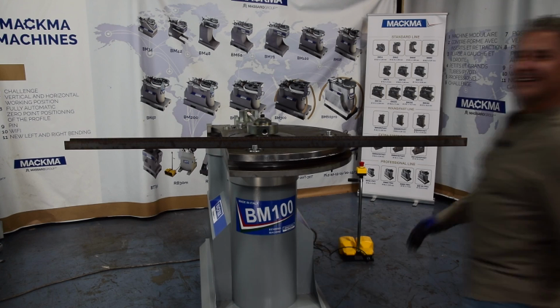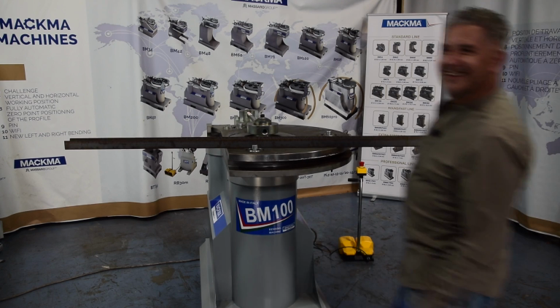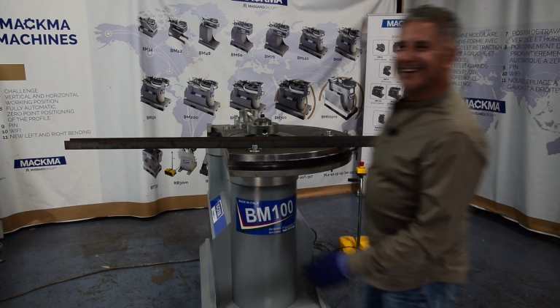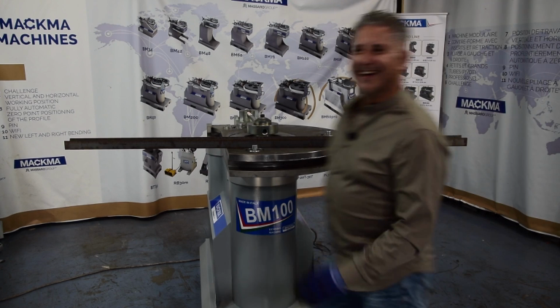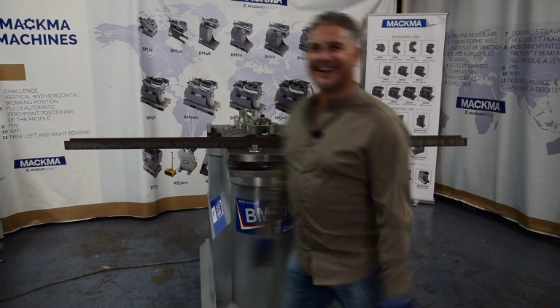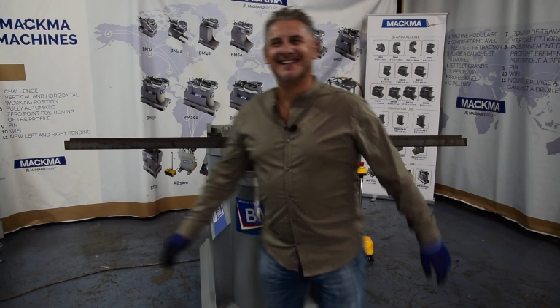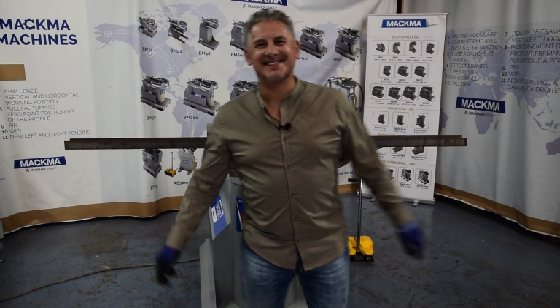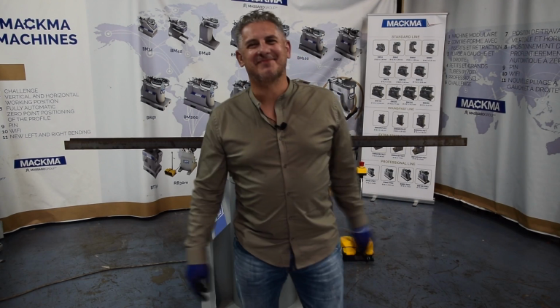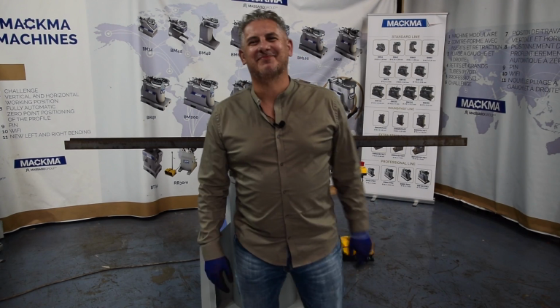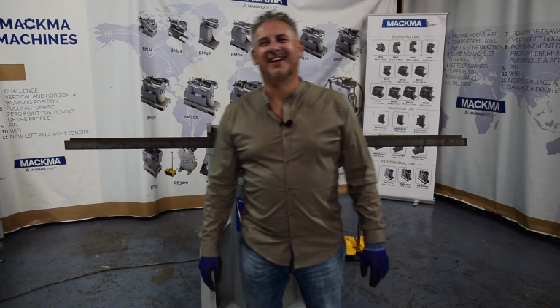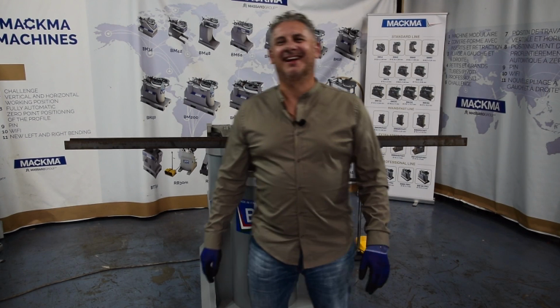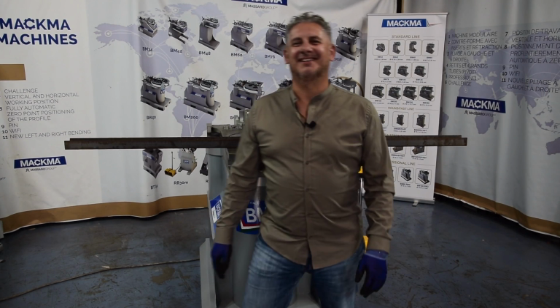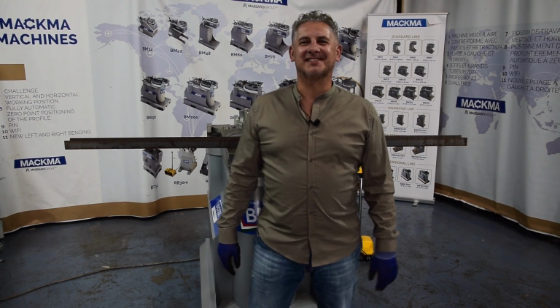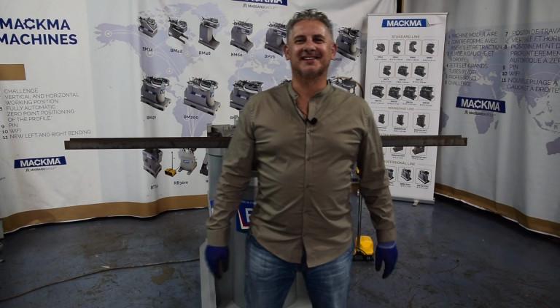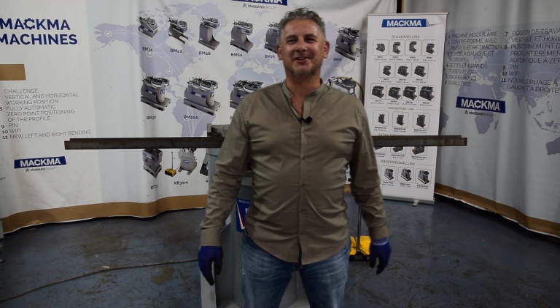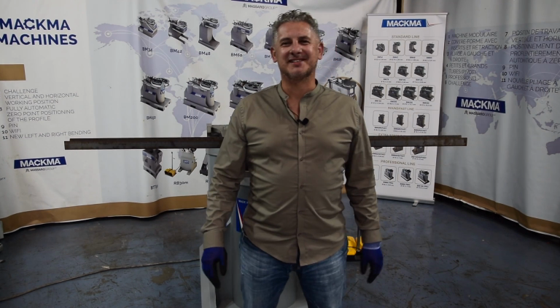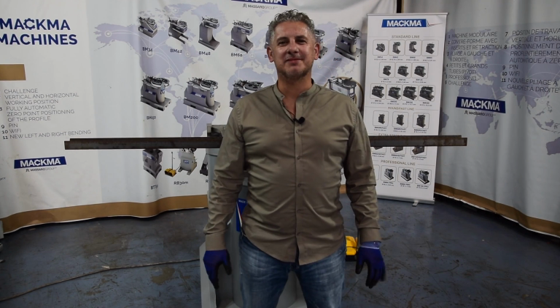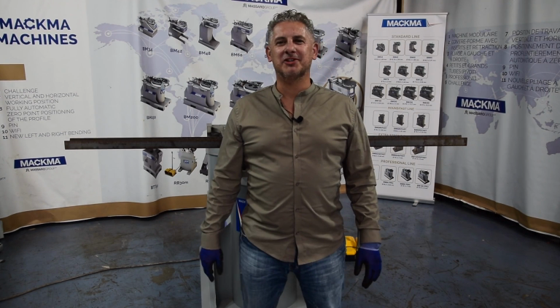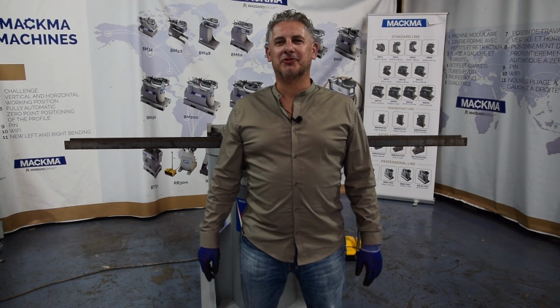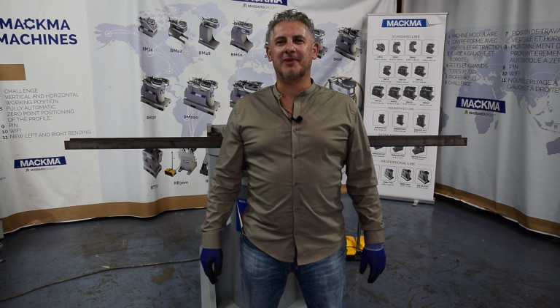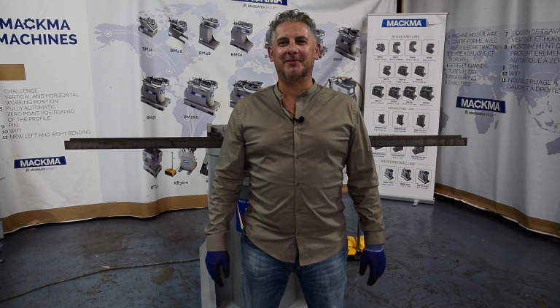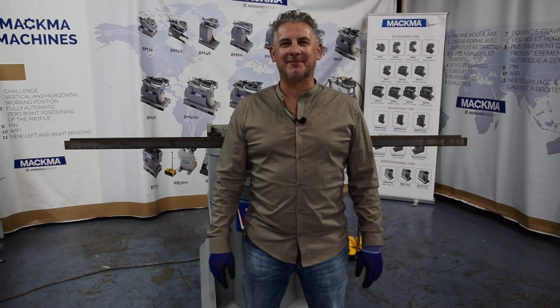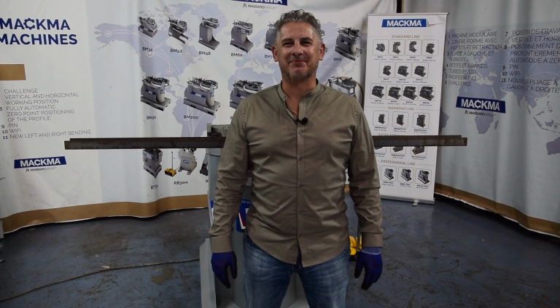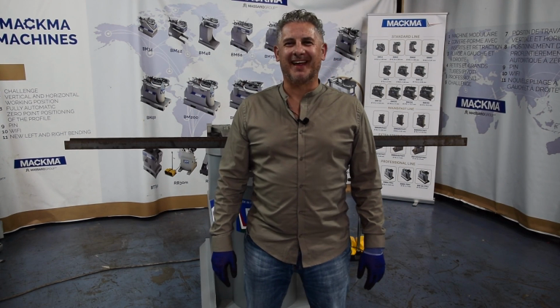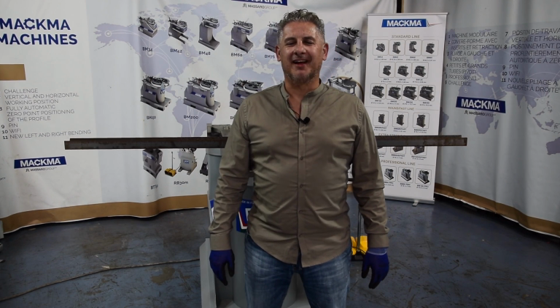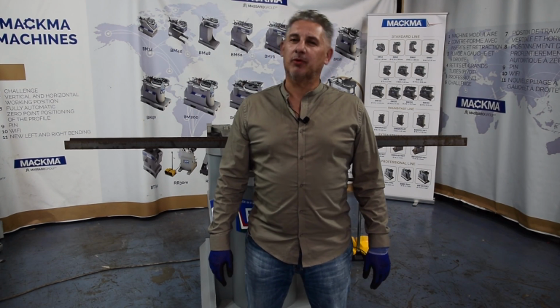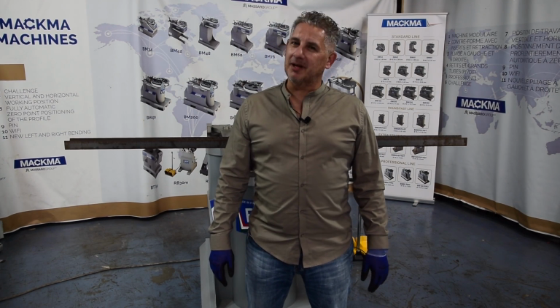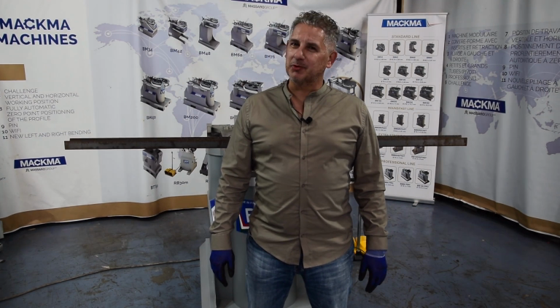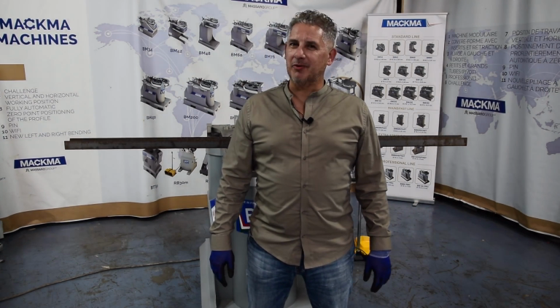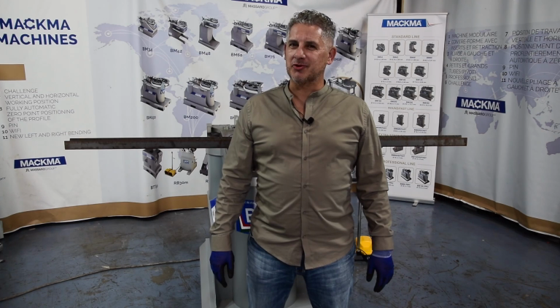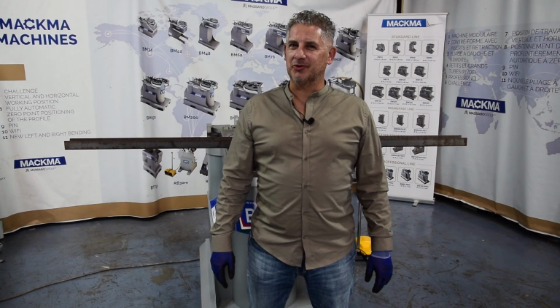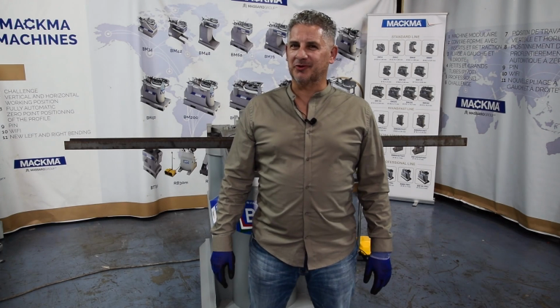Hi guys, this is Lilo, sales manager for Makuma. Welcome to our showroom.